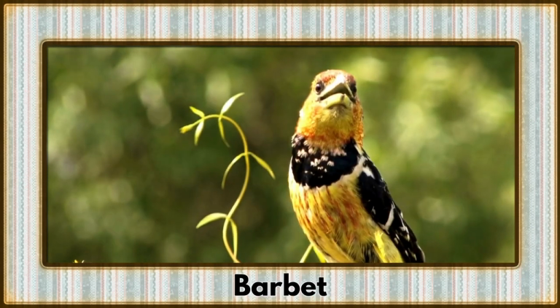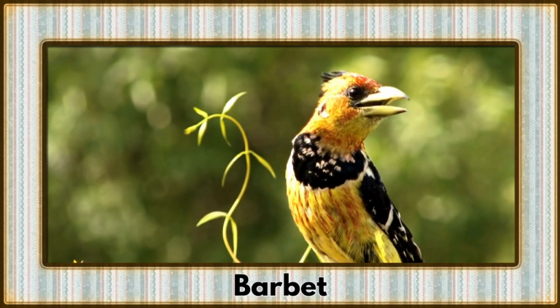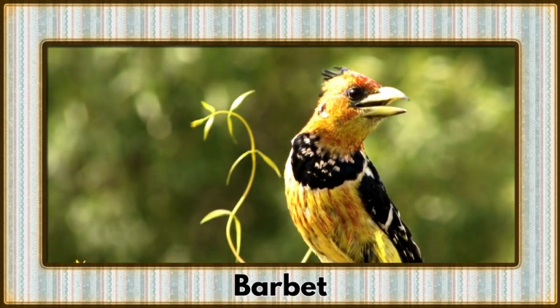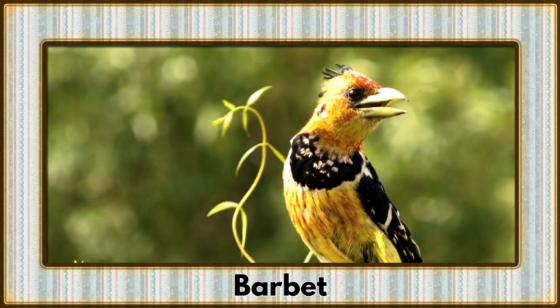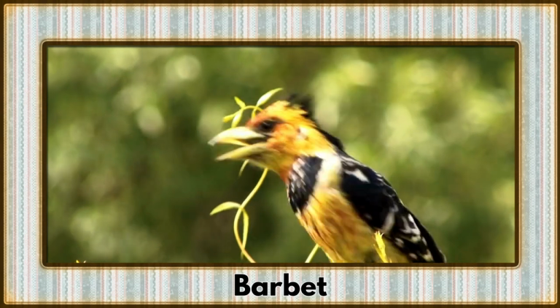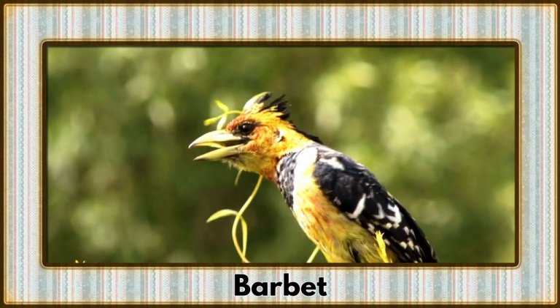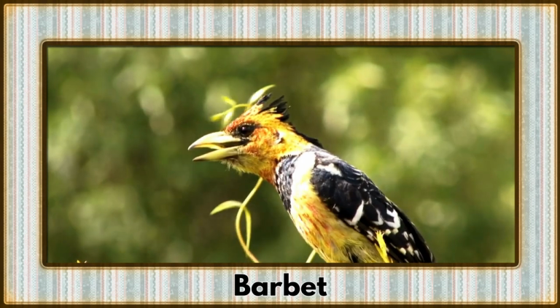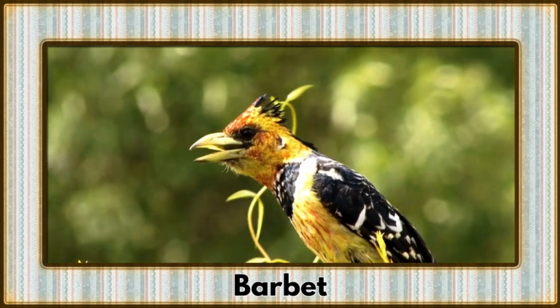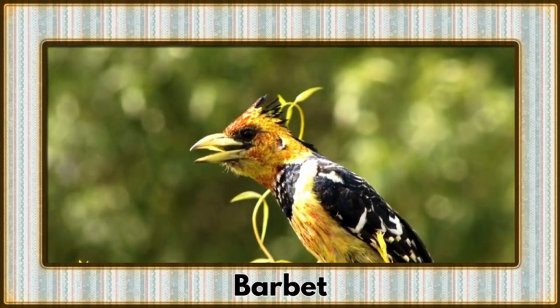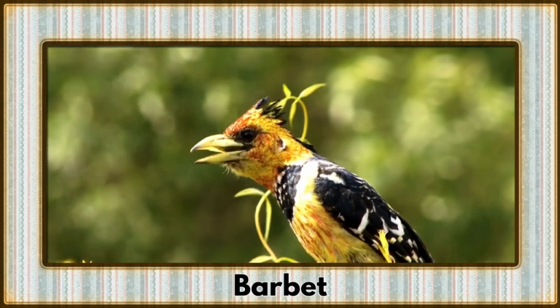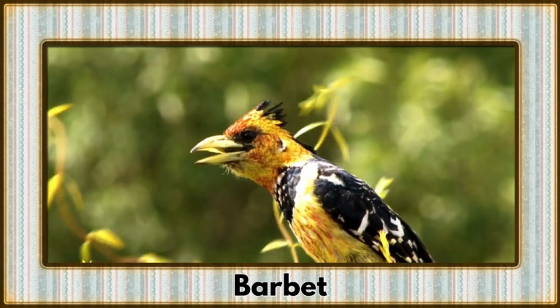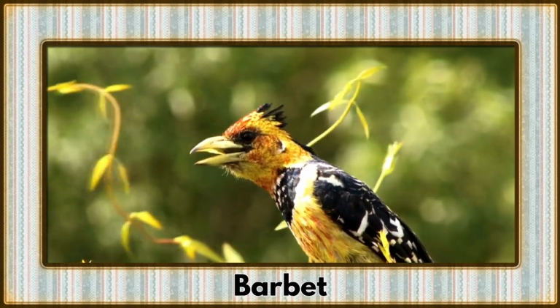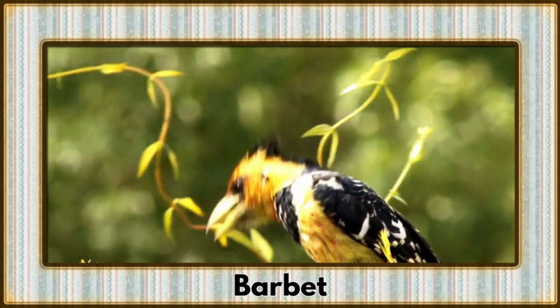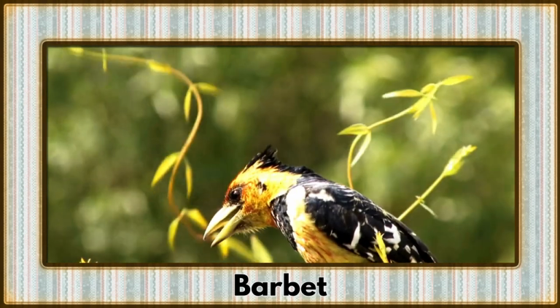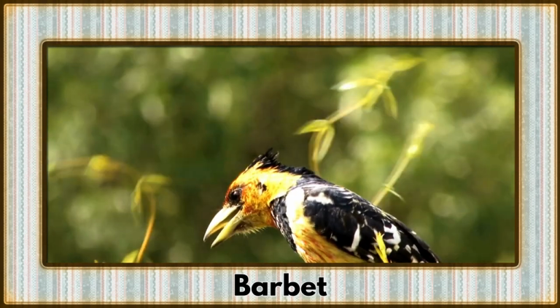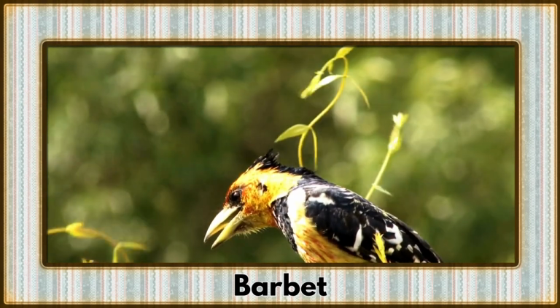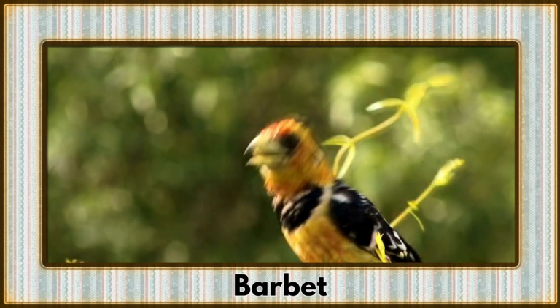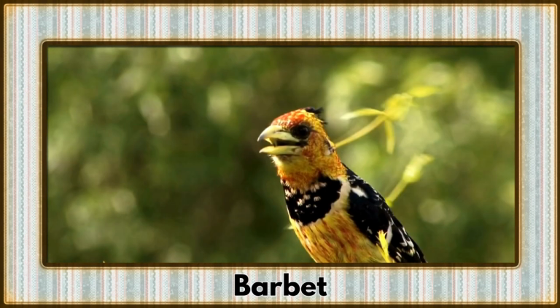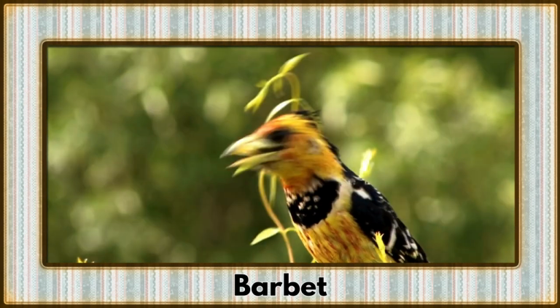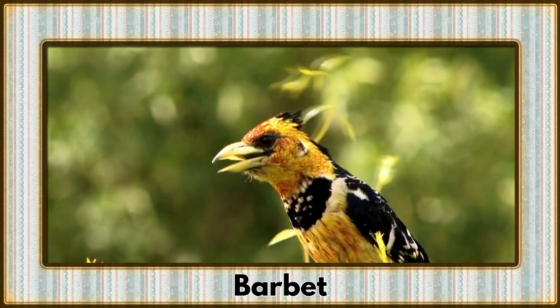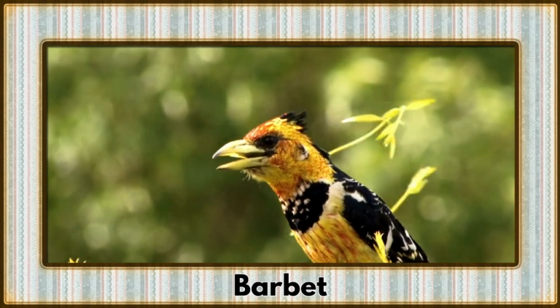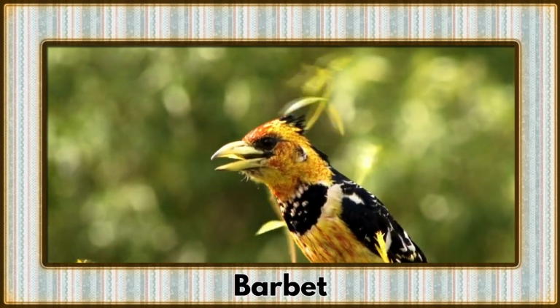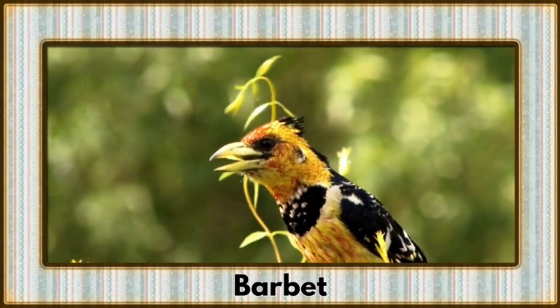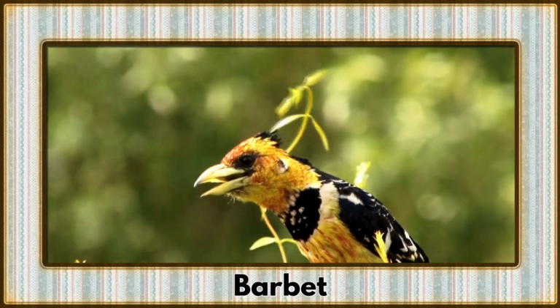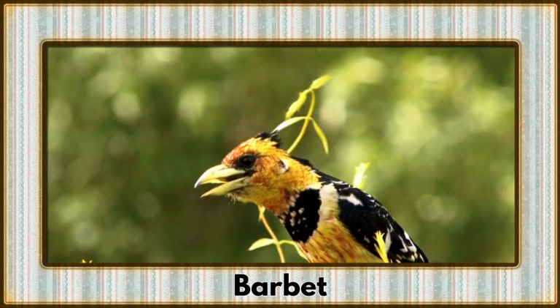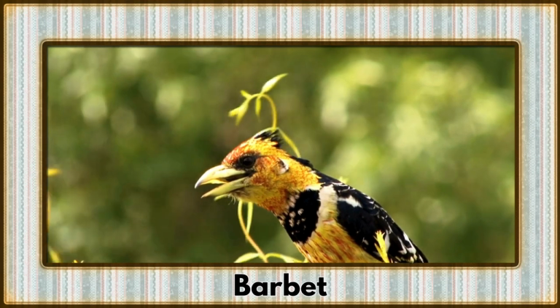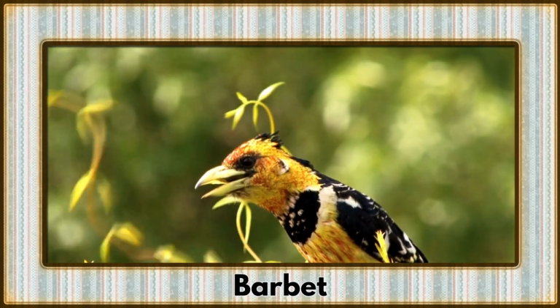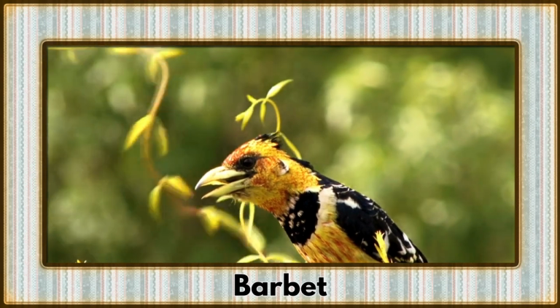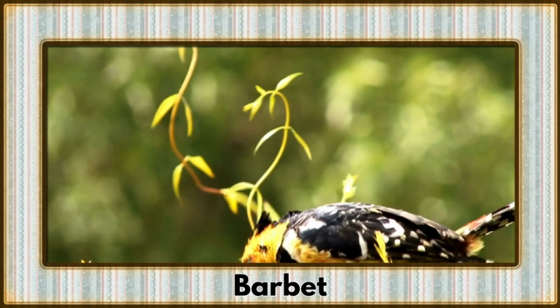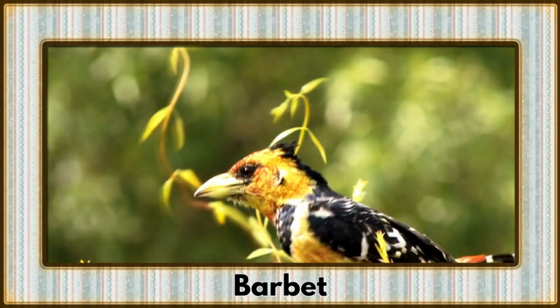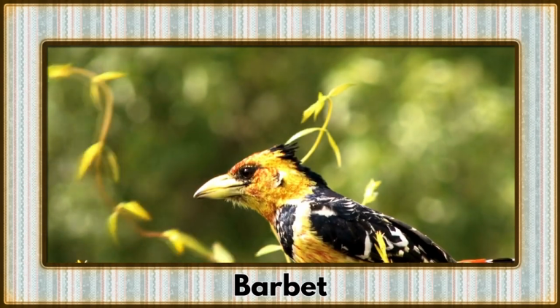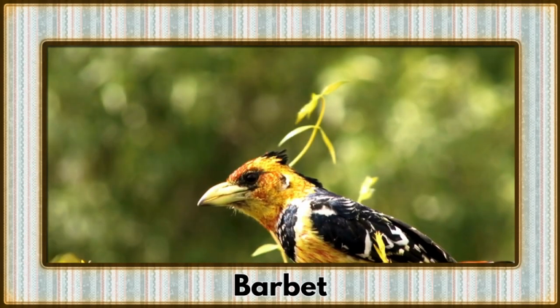Perching on a branch is the barbet, a vibrant bird with a stout bill. Their lively plumage adds a burst of color to the canopy.